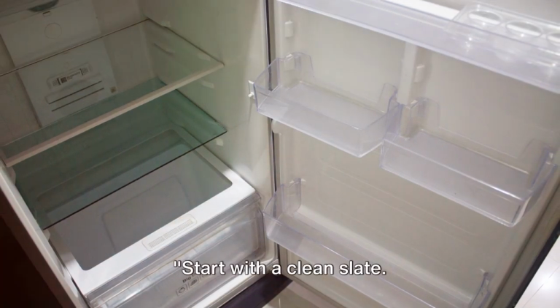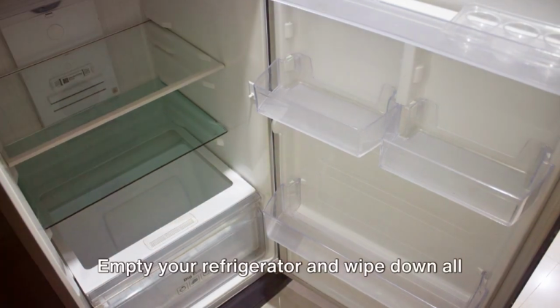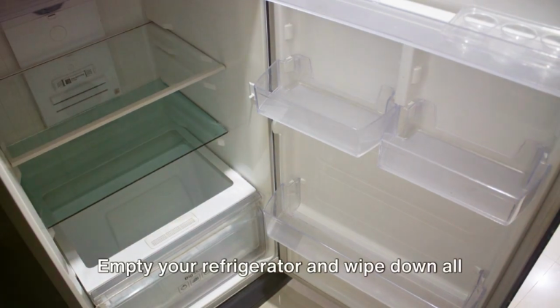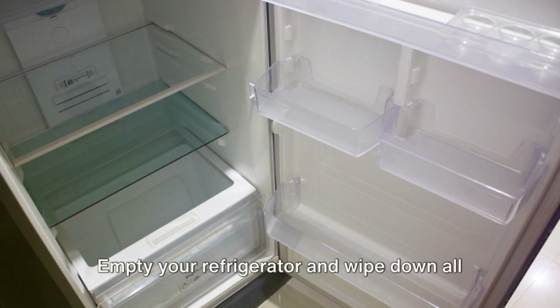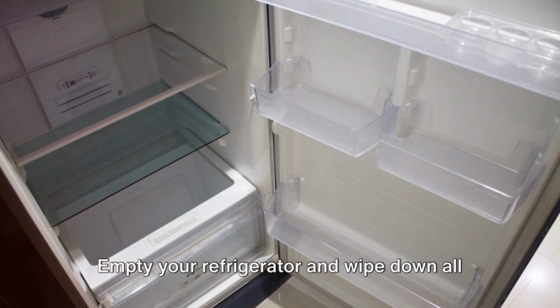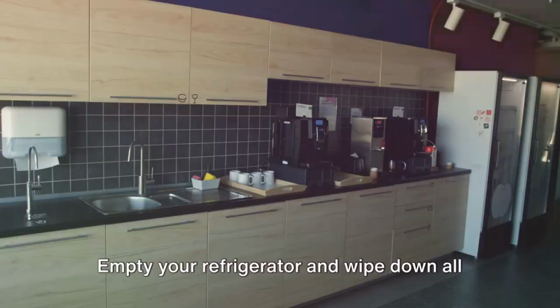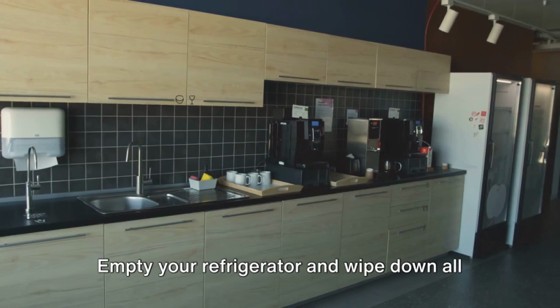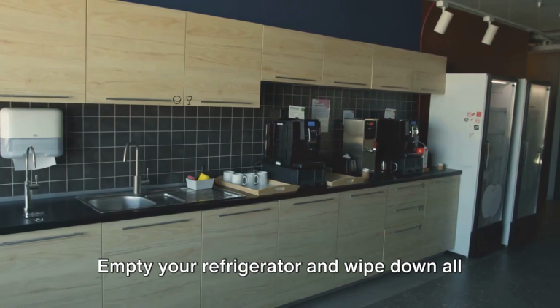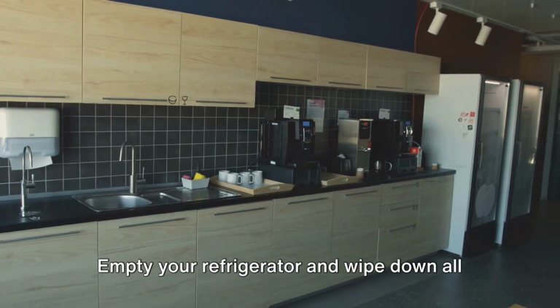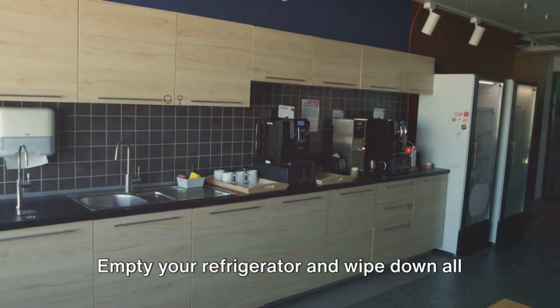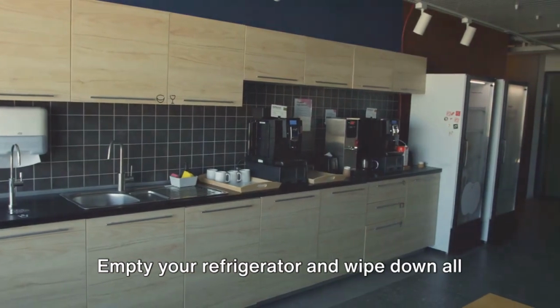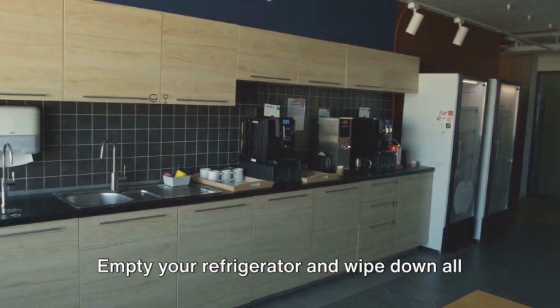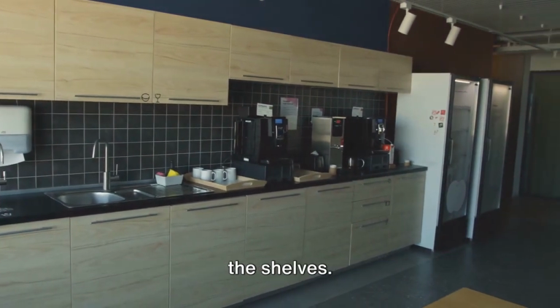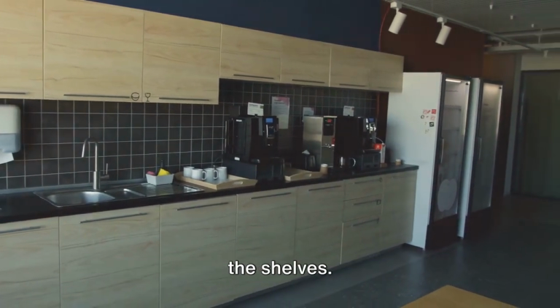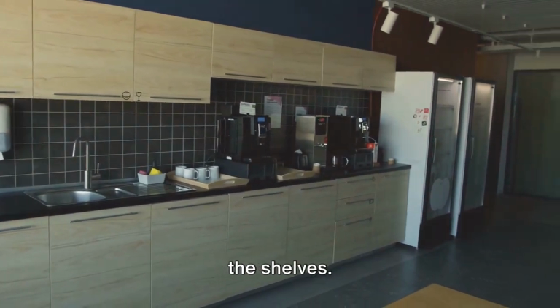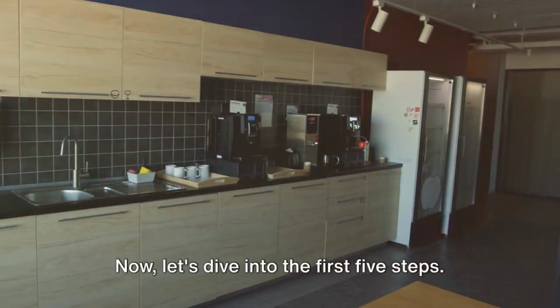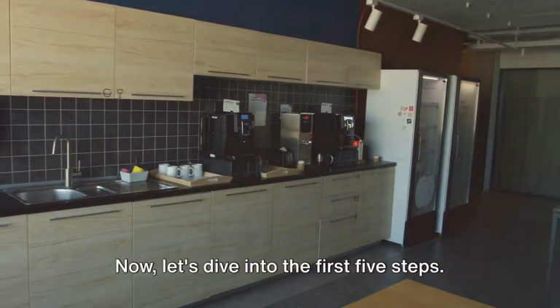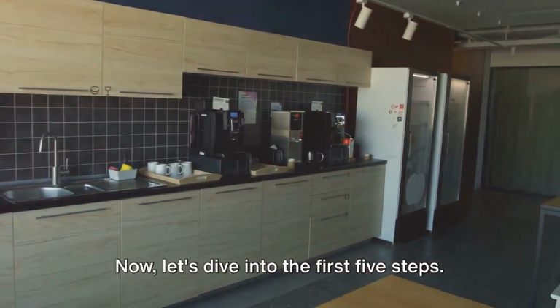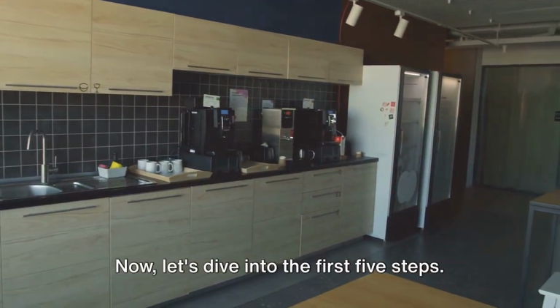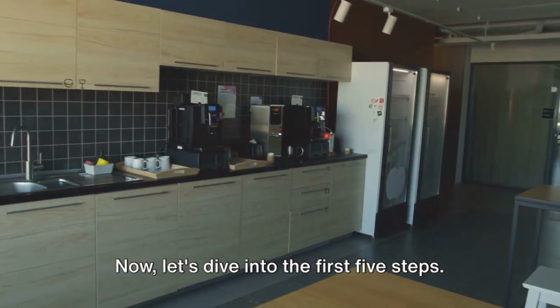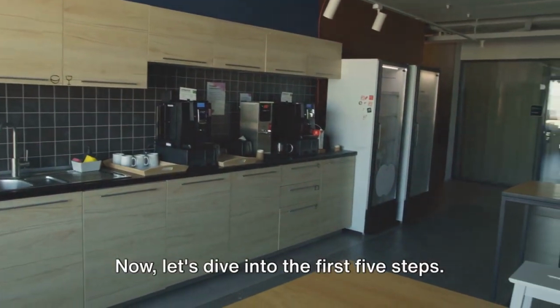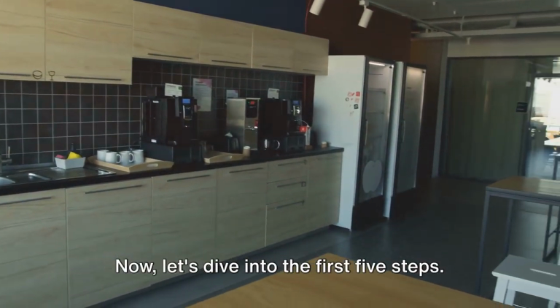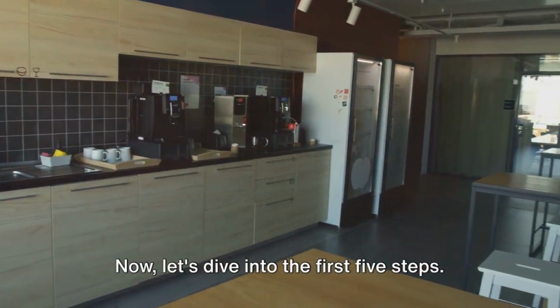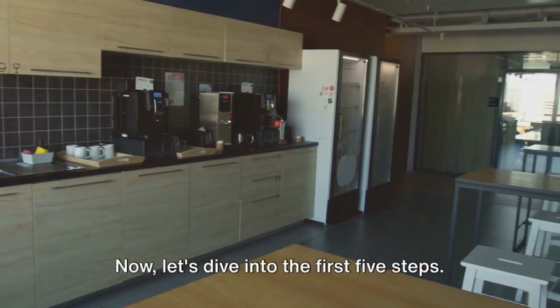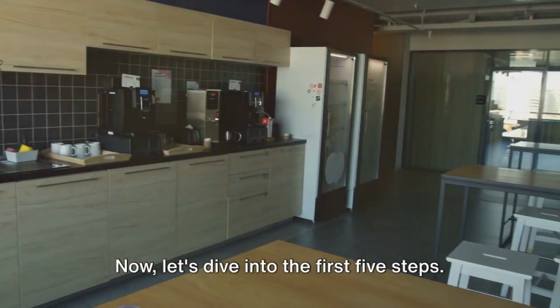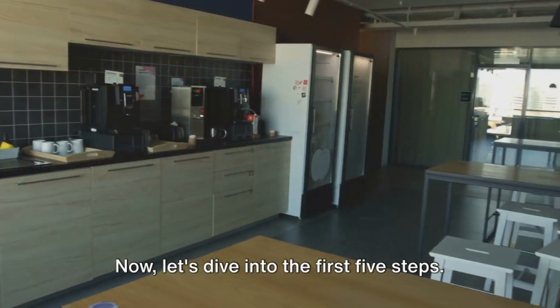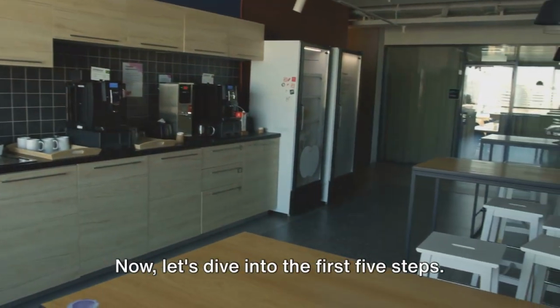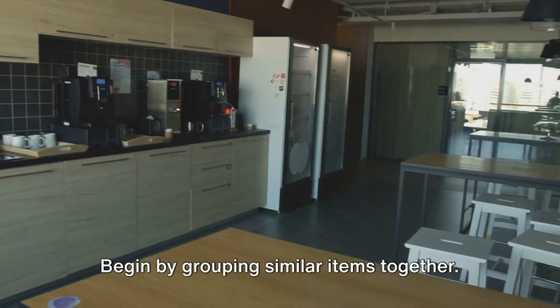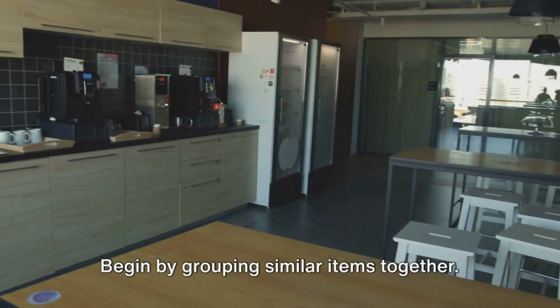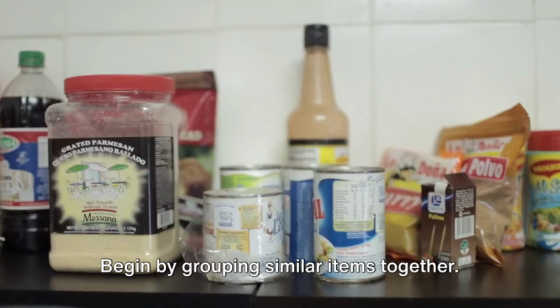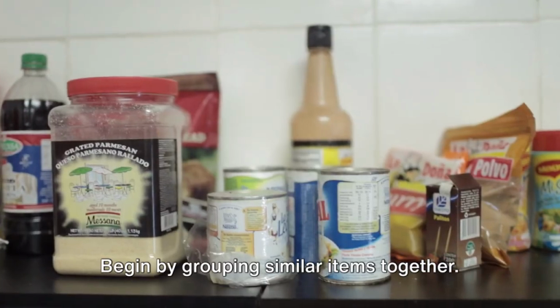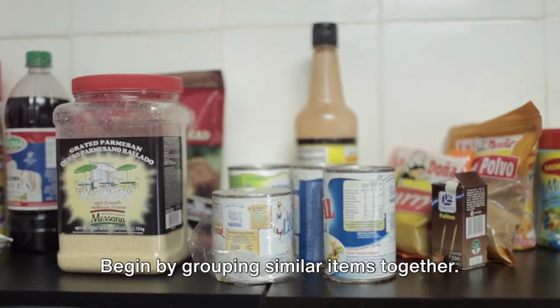Start with a clean slate — empty your refrigerator and wipe down all the shelves. Now let's dive into the first five steps.